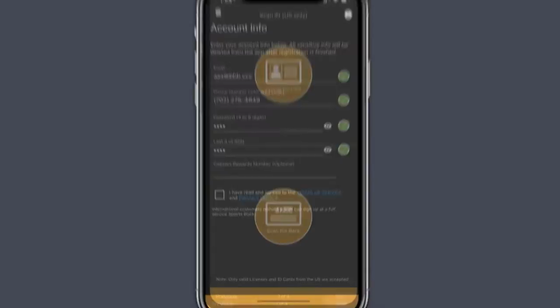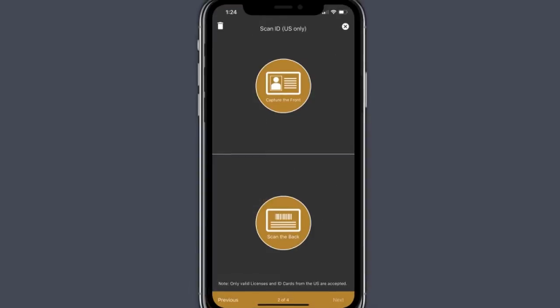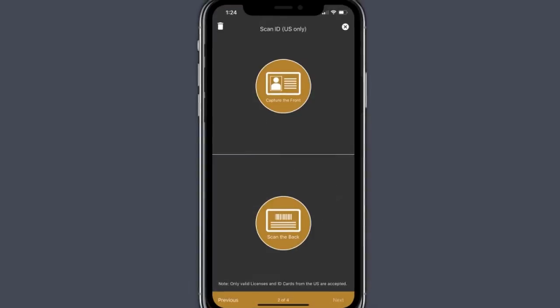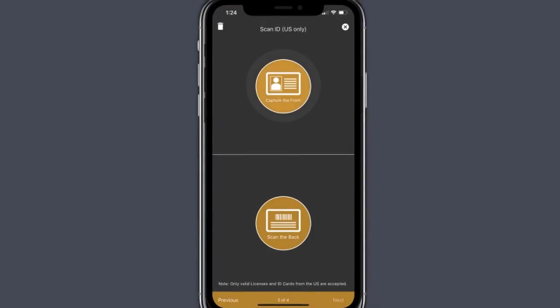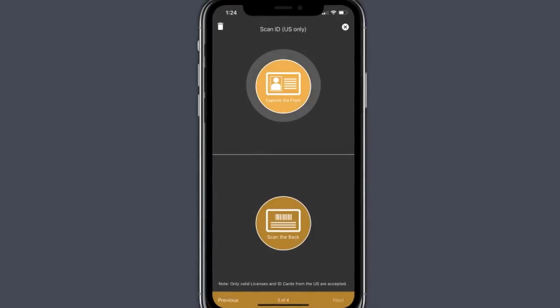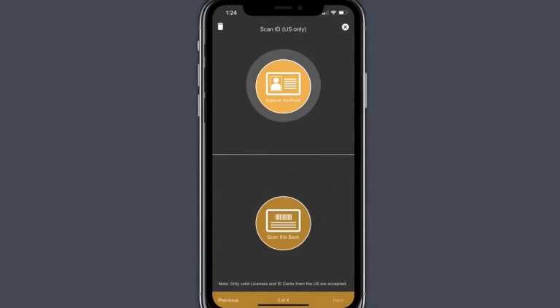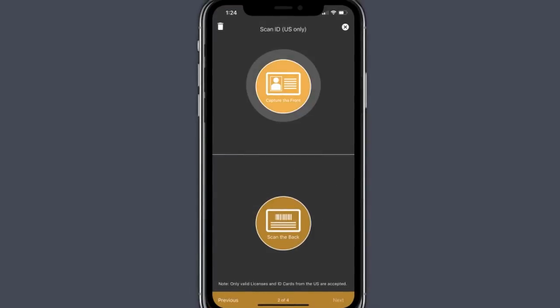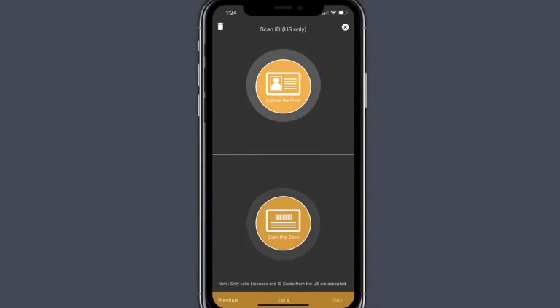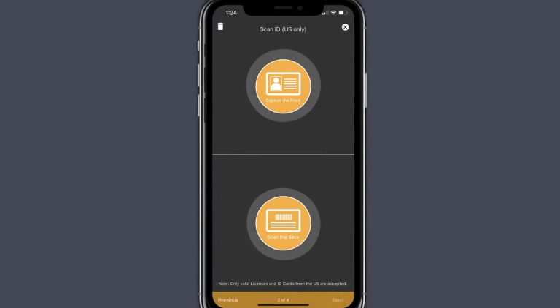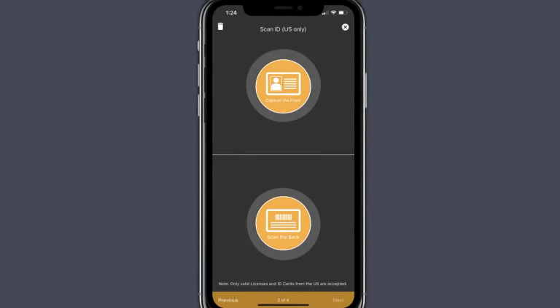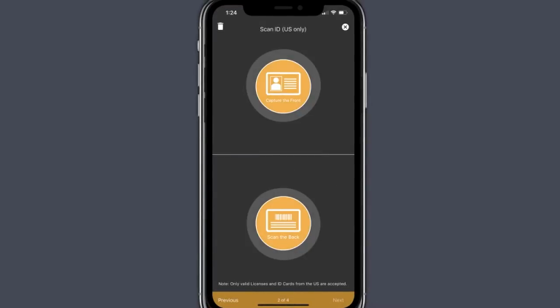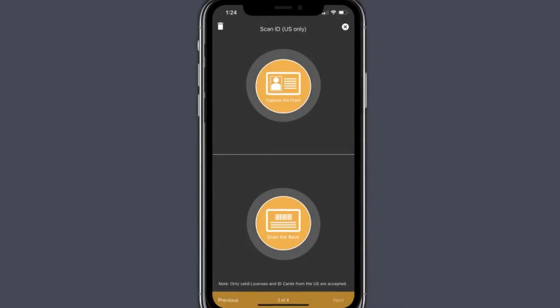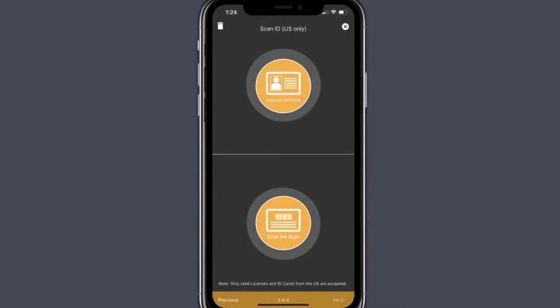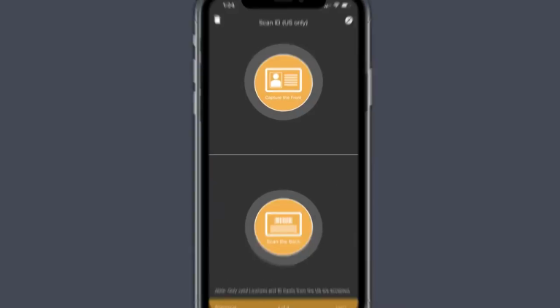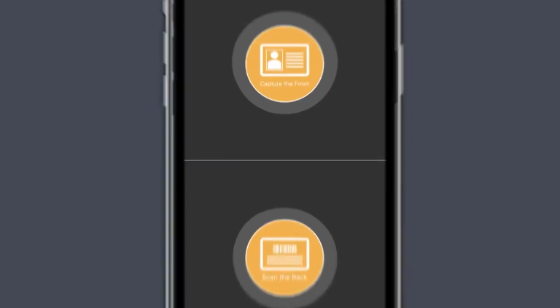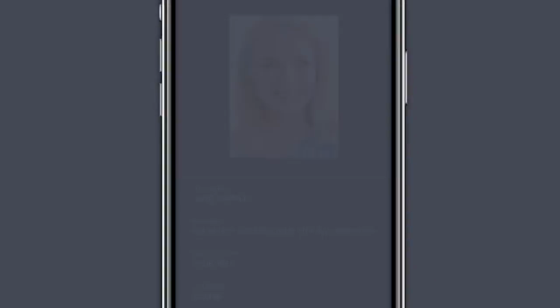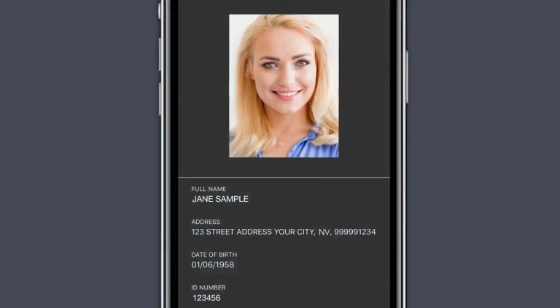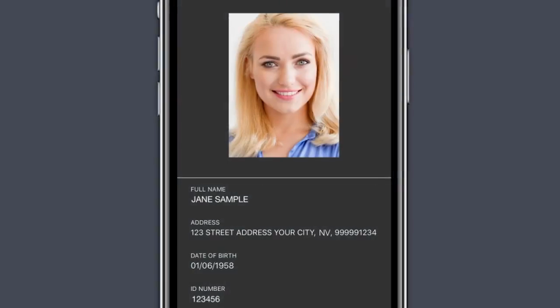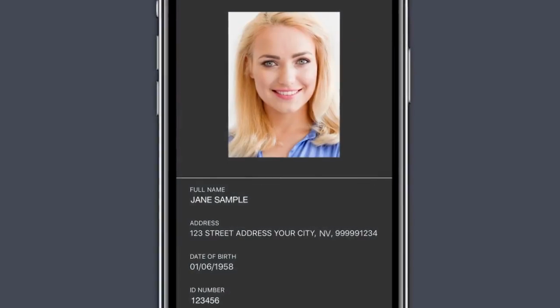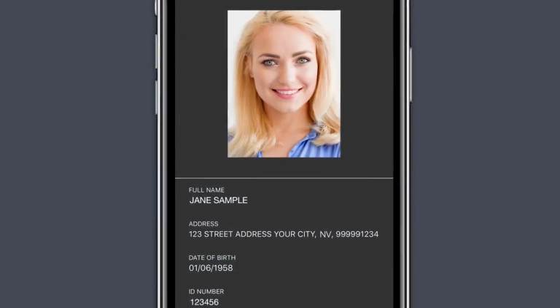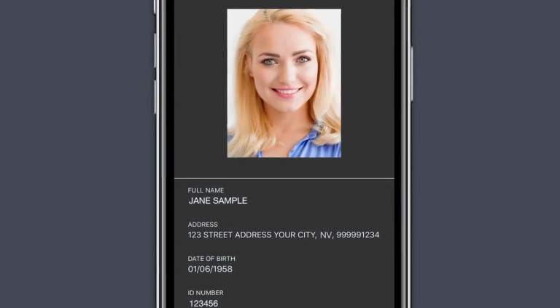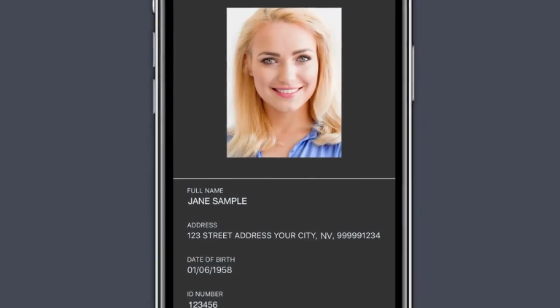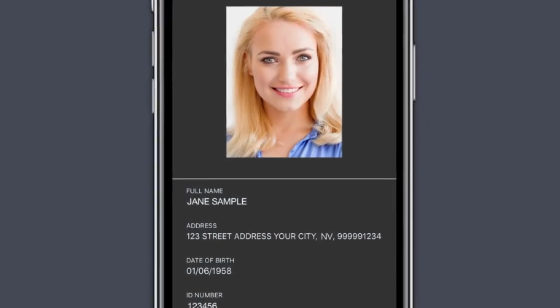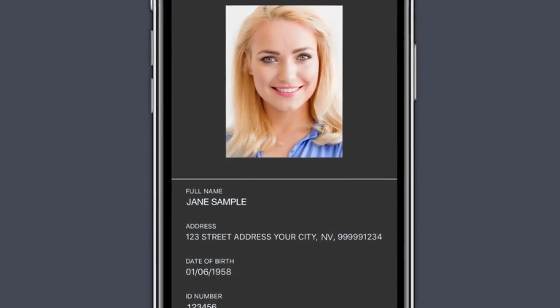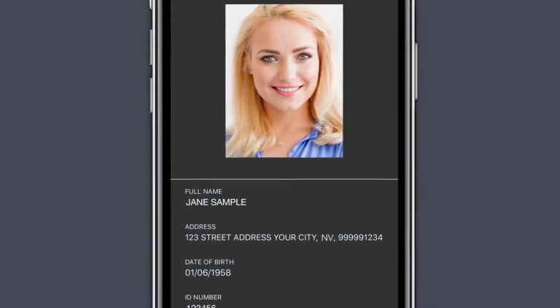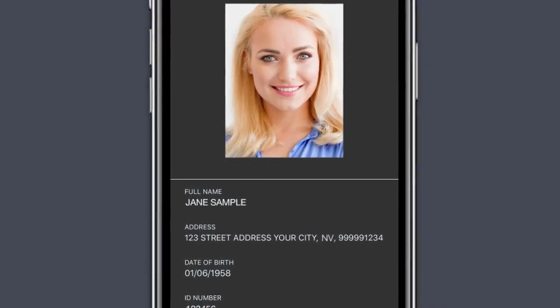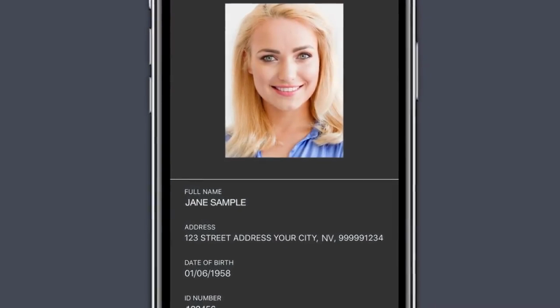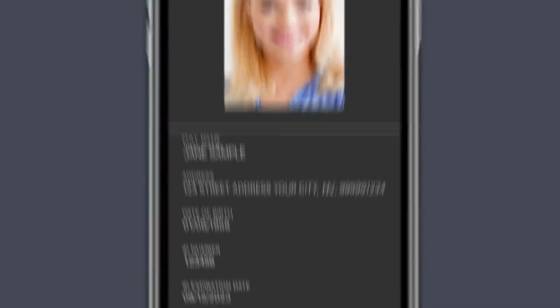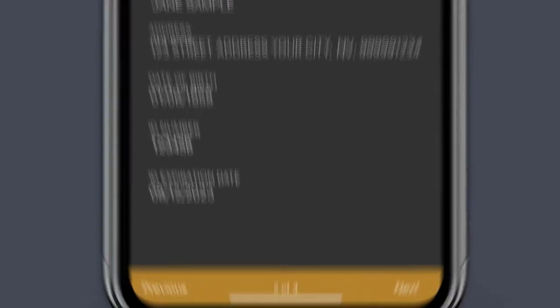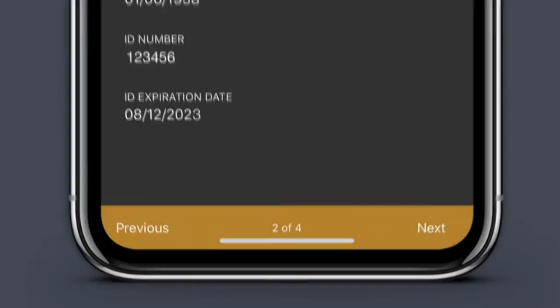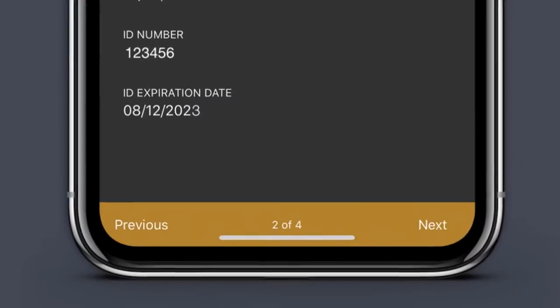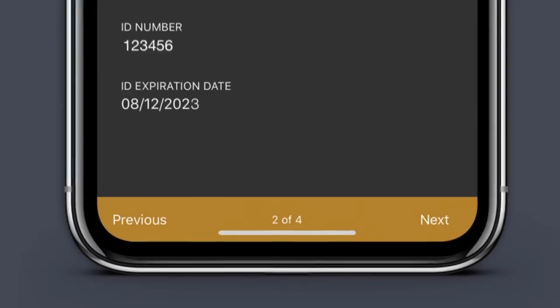Scan both sides of your ID, verify that the scanned information is correct, and tap next.